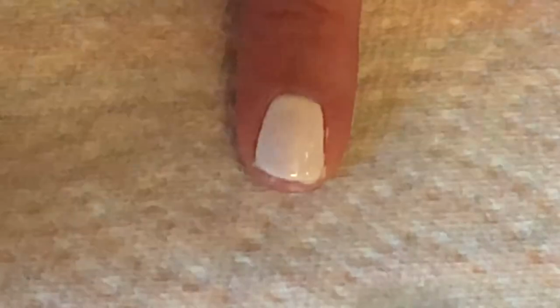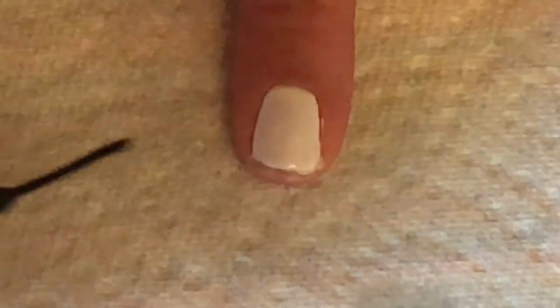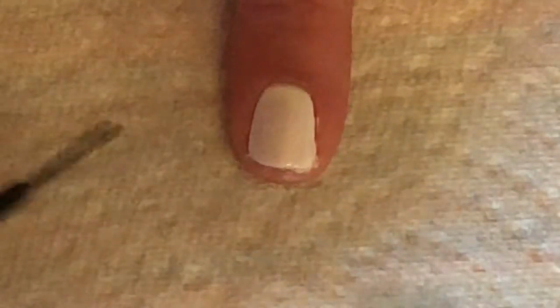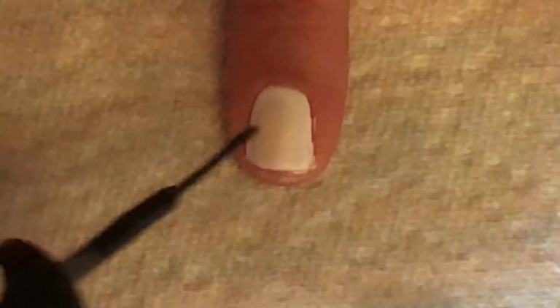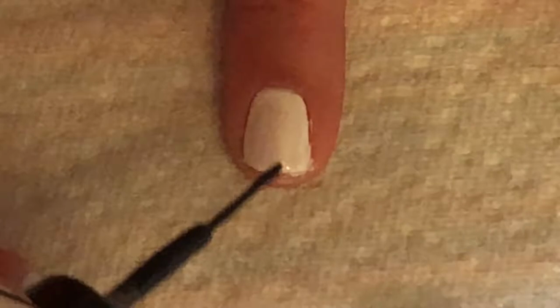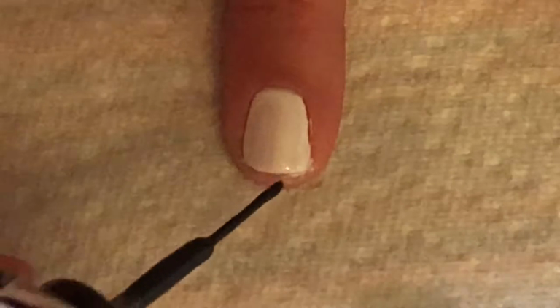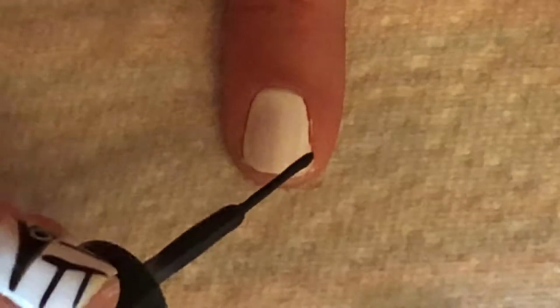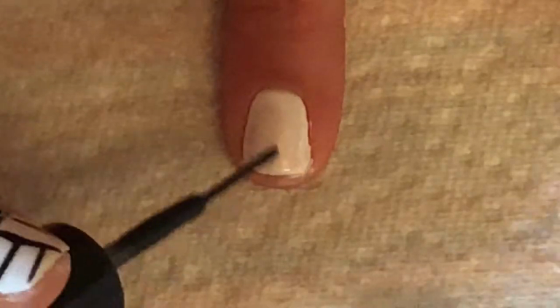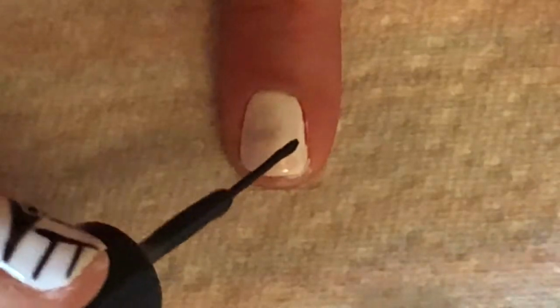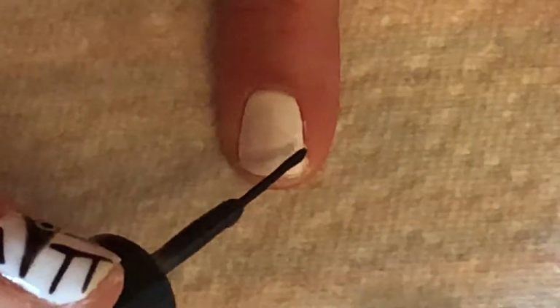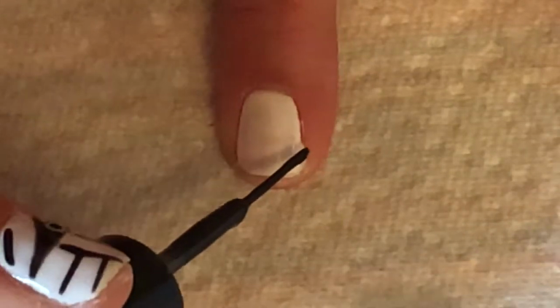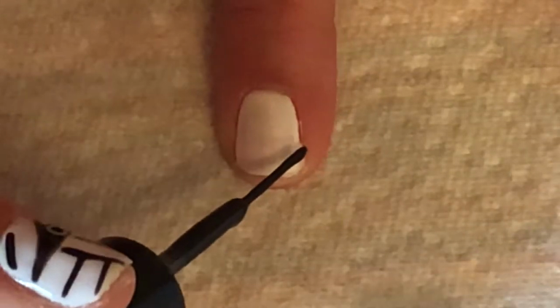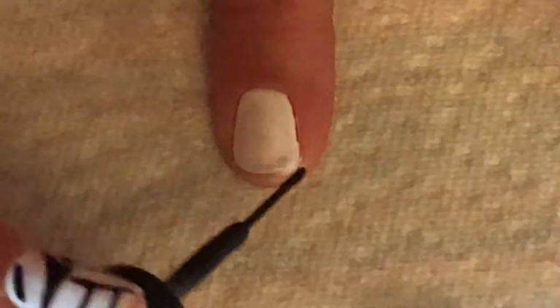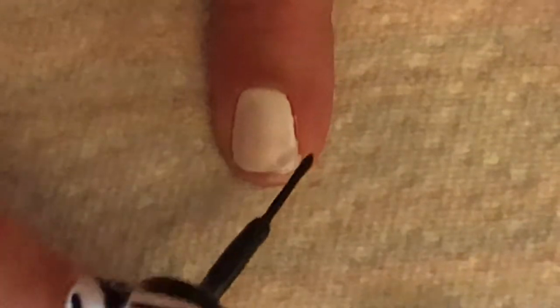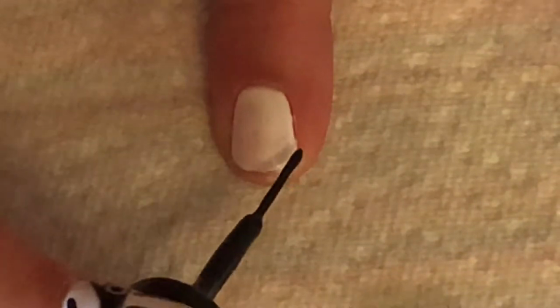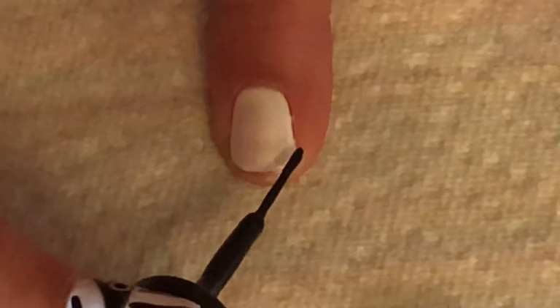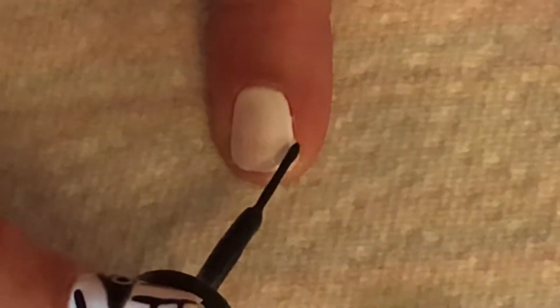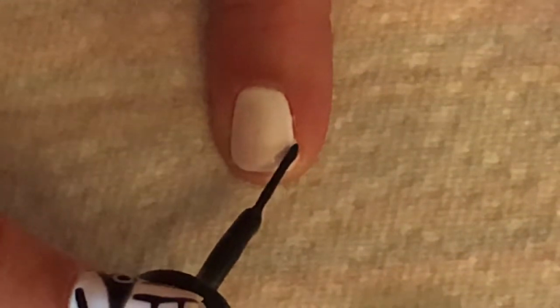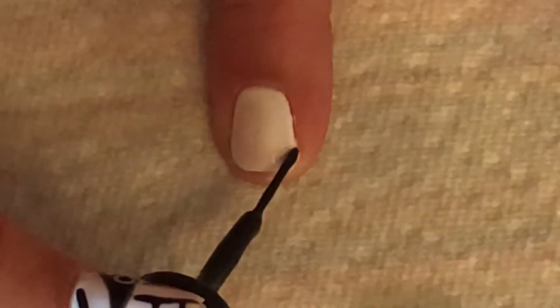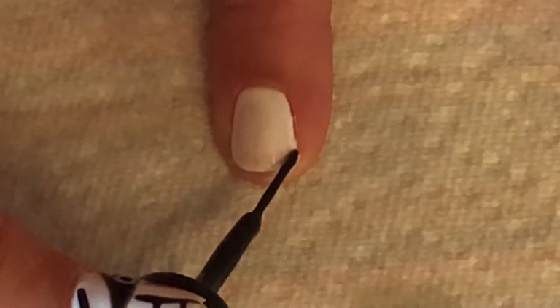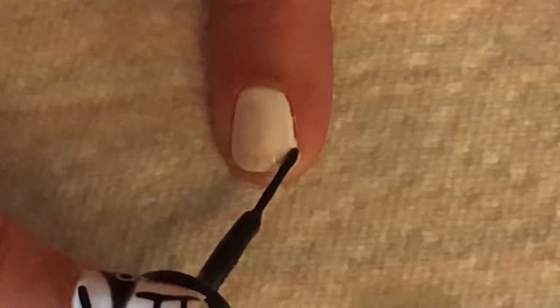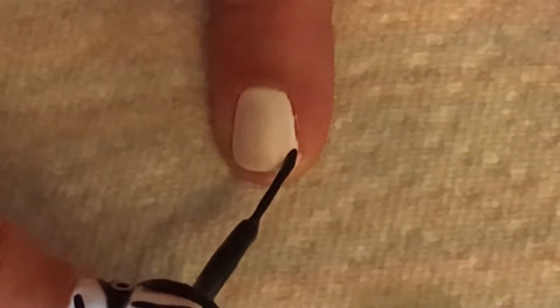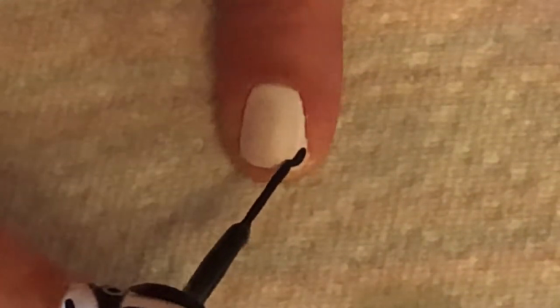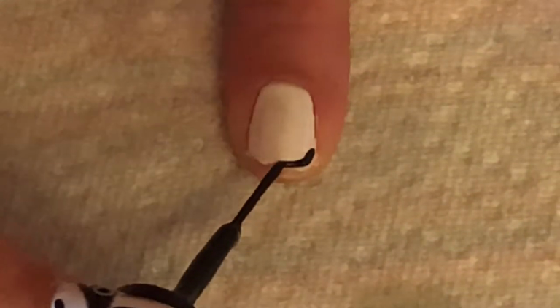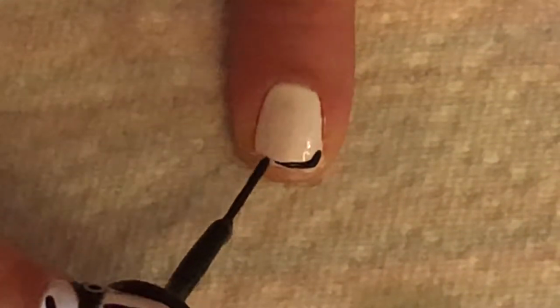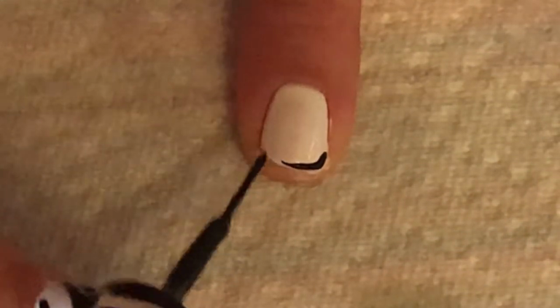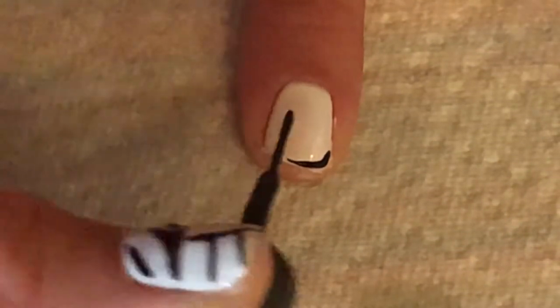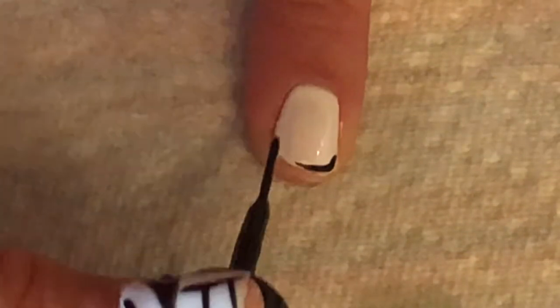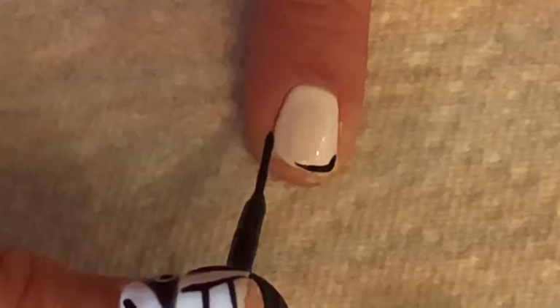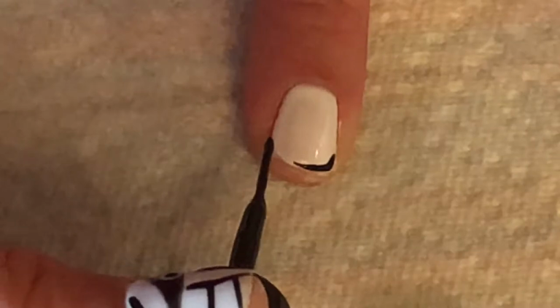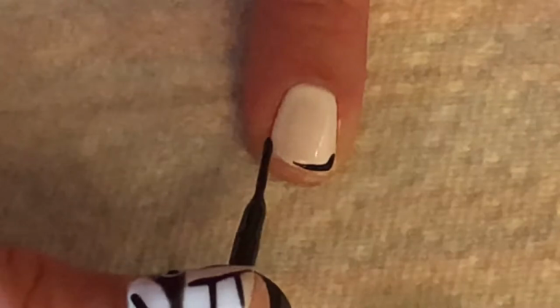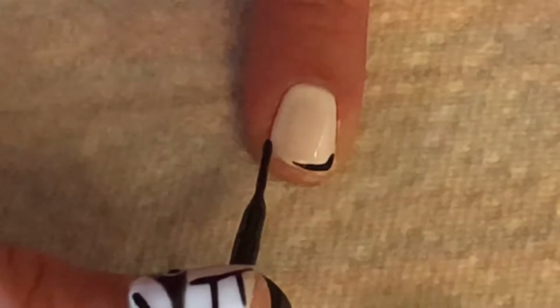To make our ghost nail, take black on a striping brush and make a waving line along the bottom of the nail. Then add two dots for eyes and a mouth.